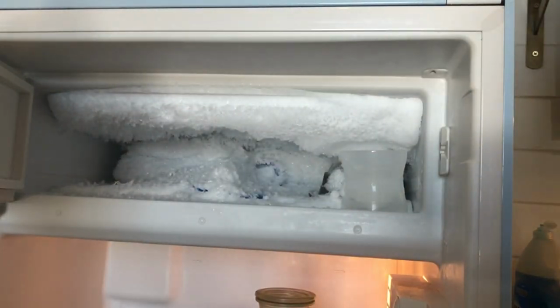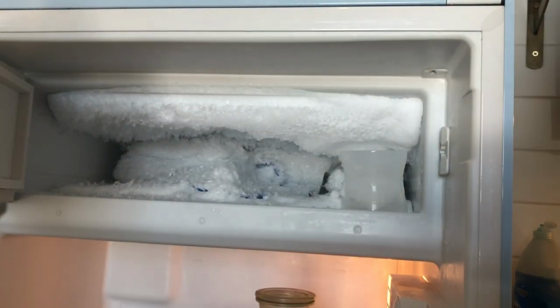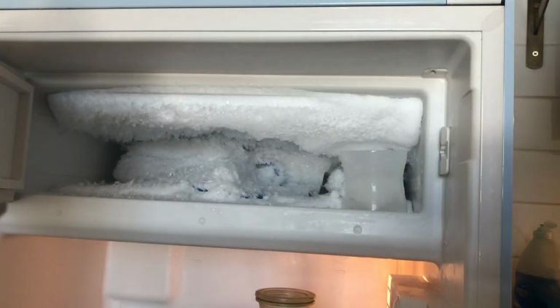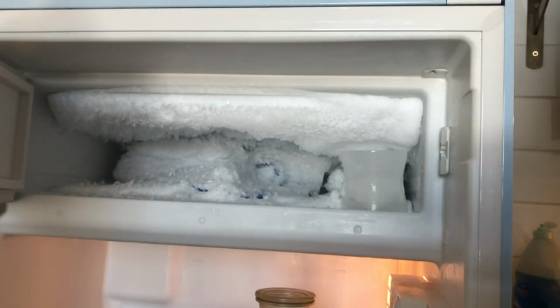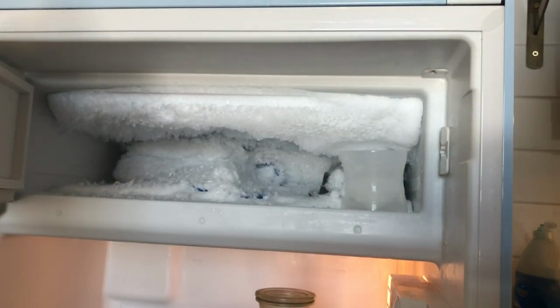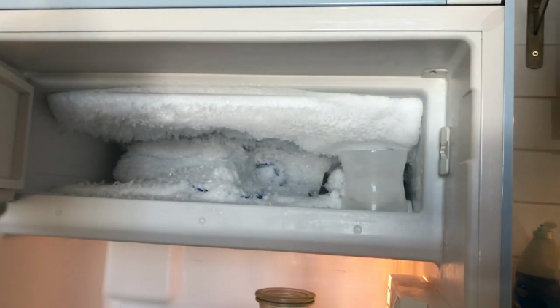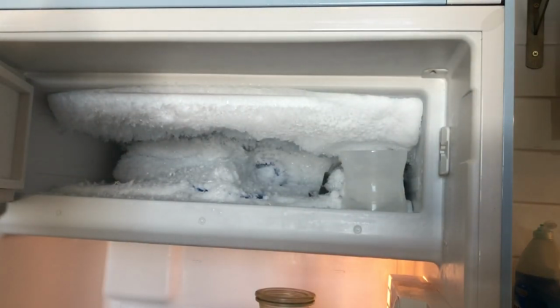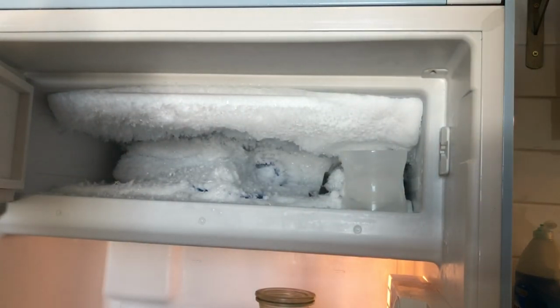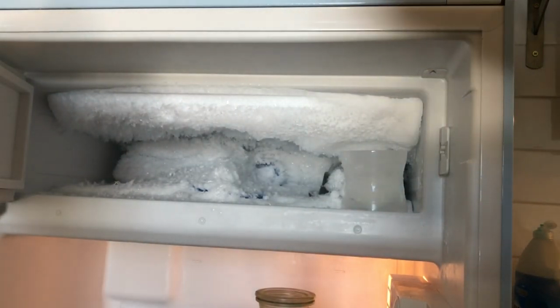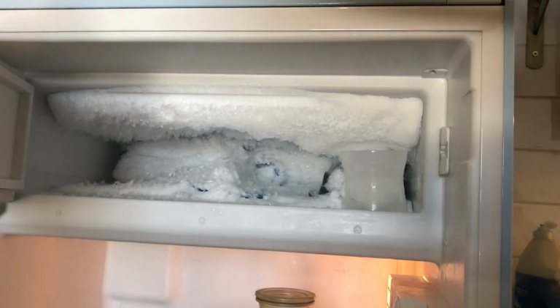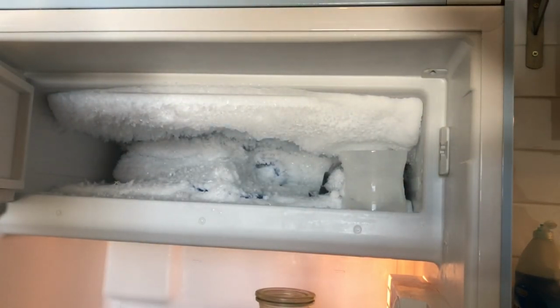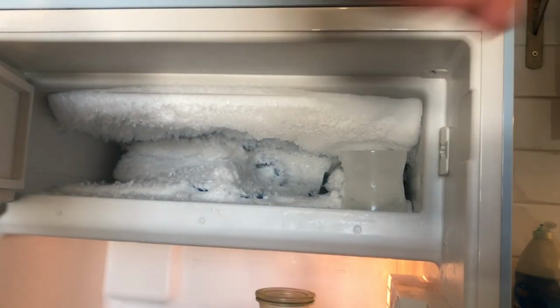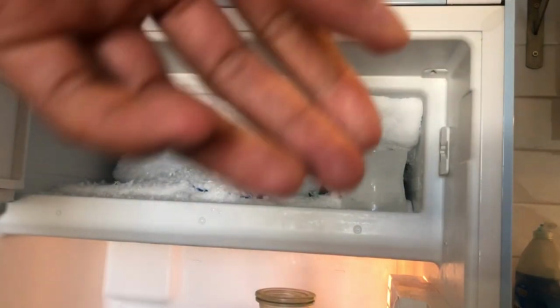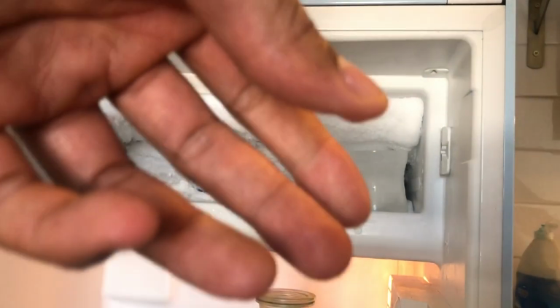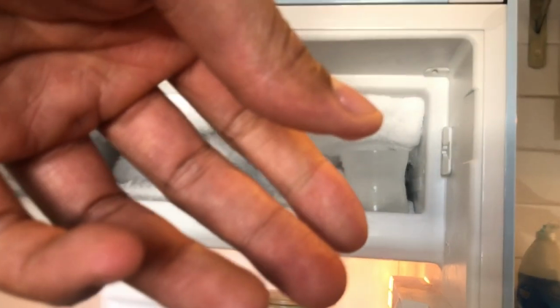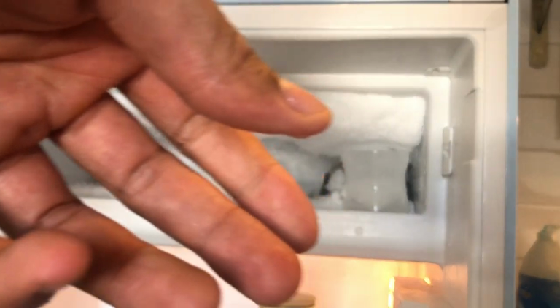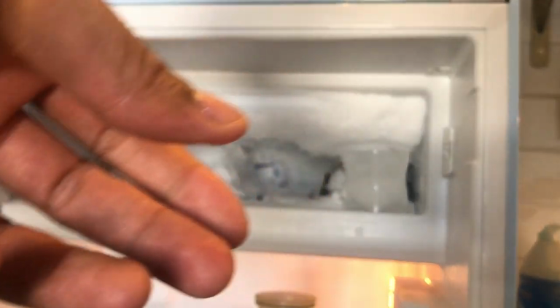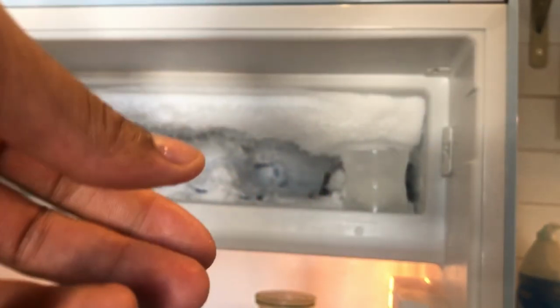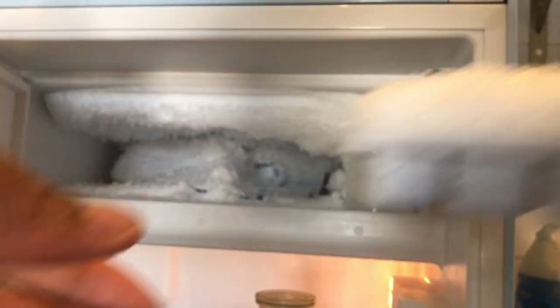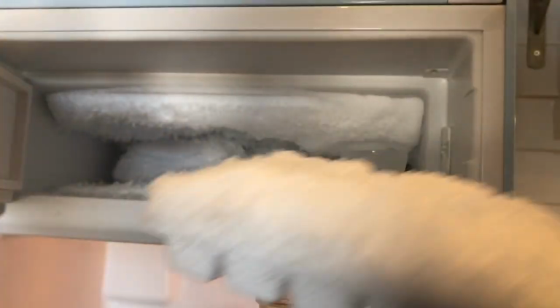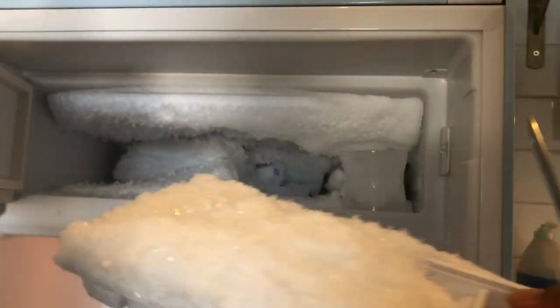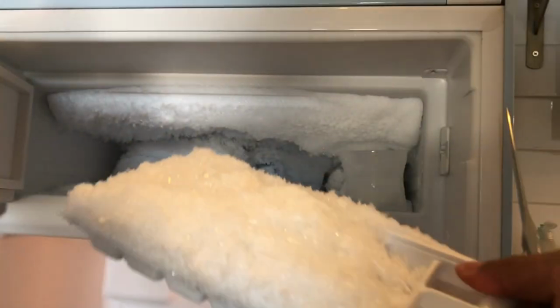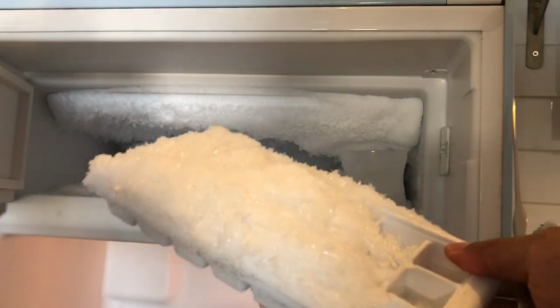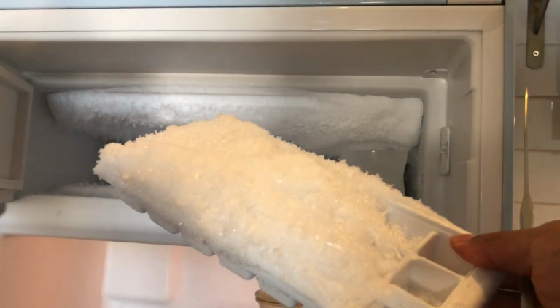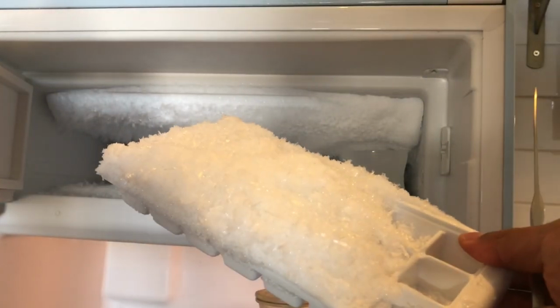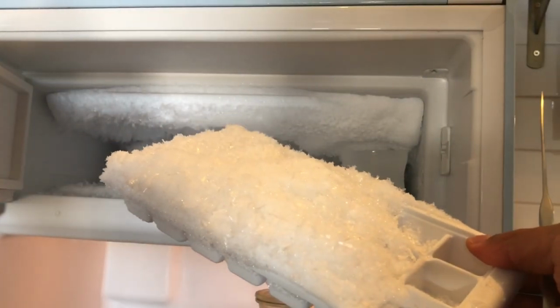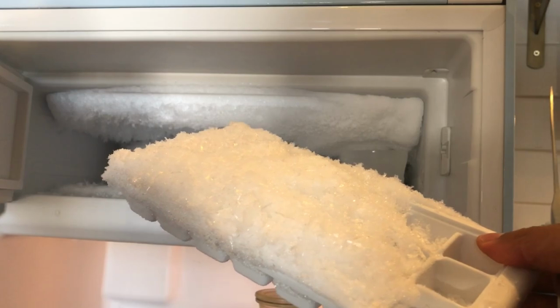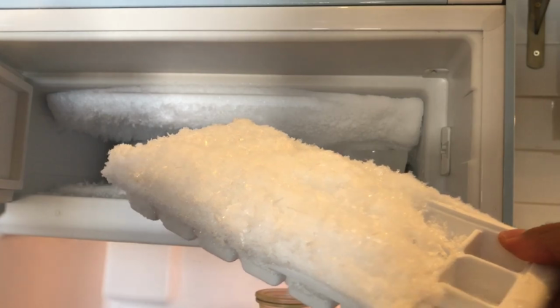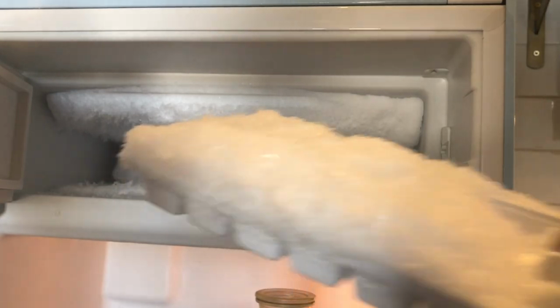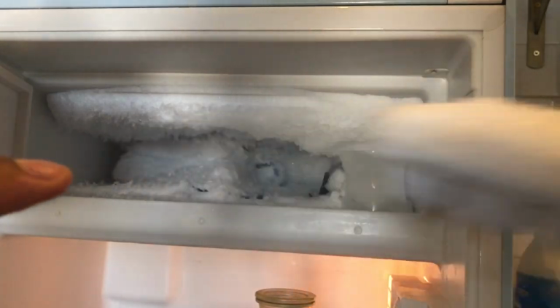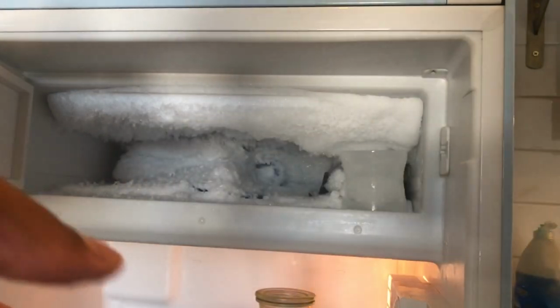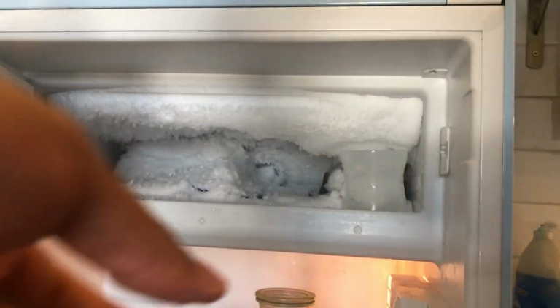Which is pretty much ridiculous. Look at the ice tray — look at all the stuff that's built up on the ice tray. That's ridiculous.